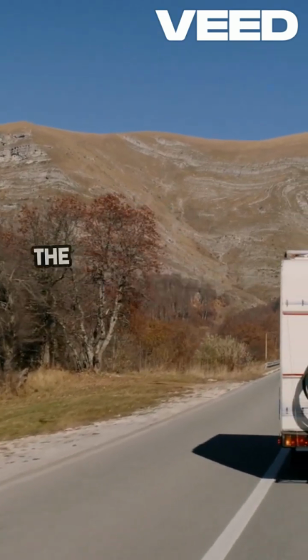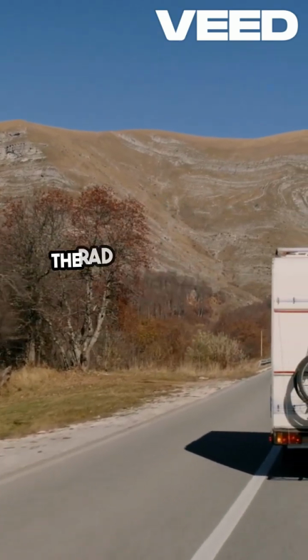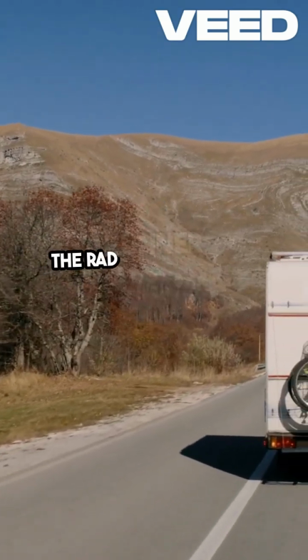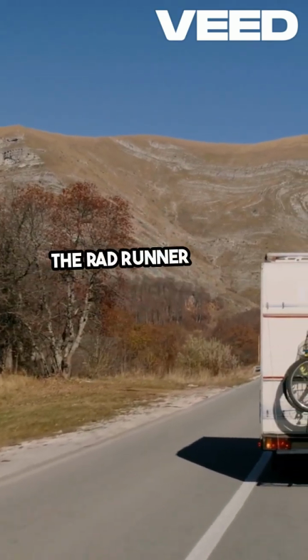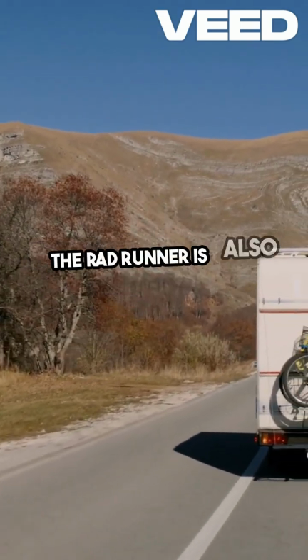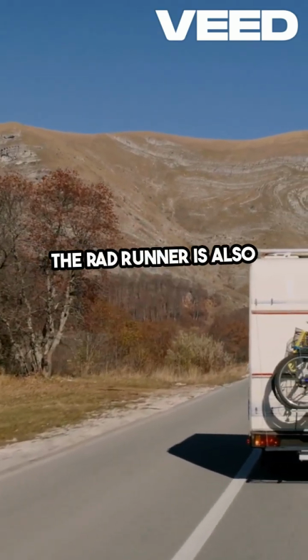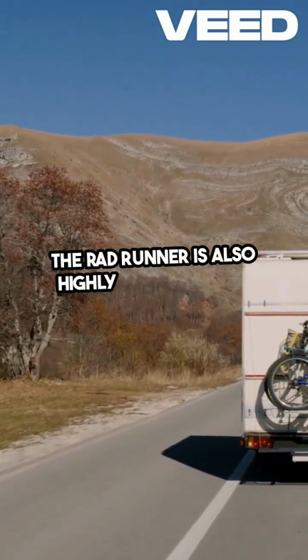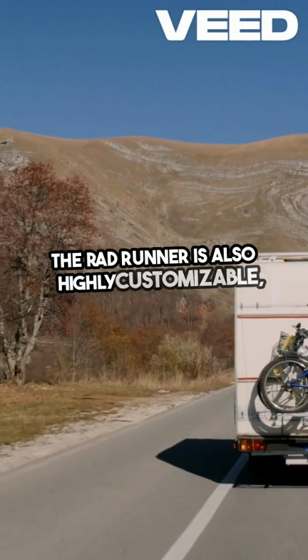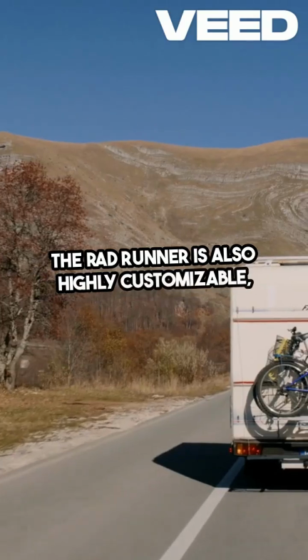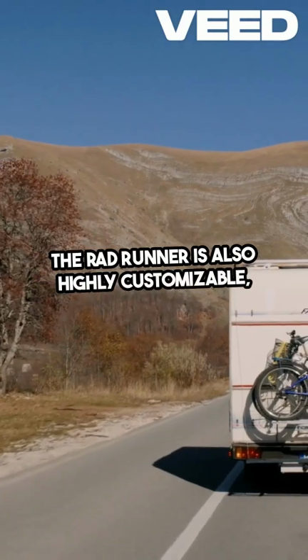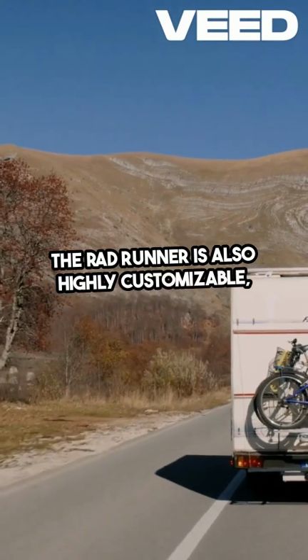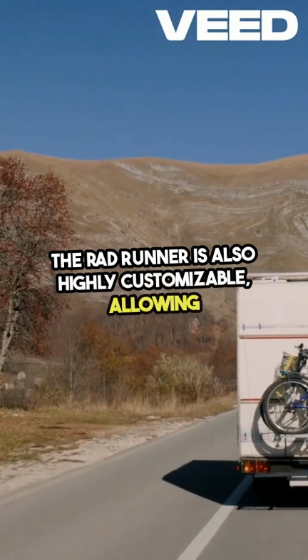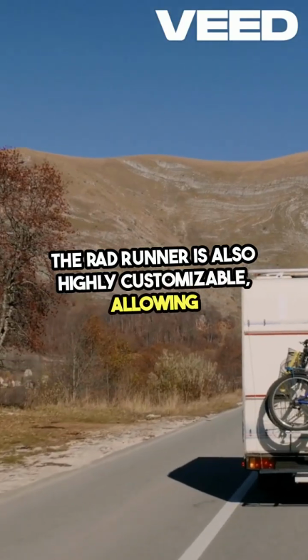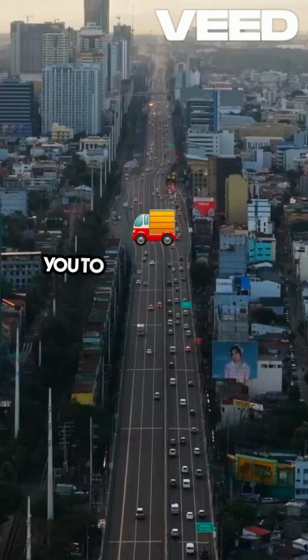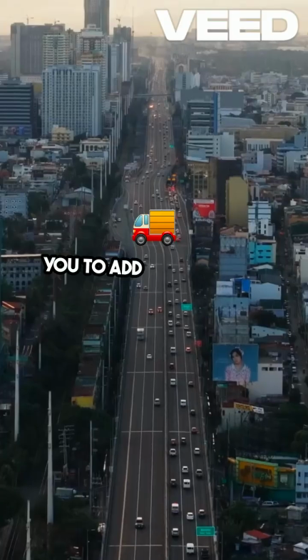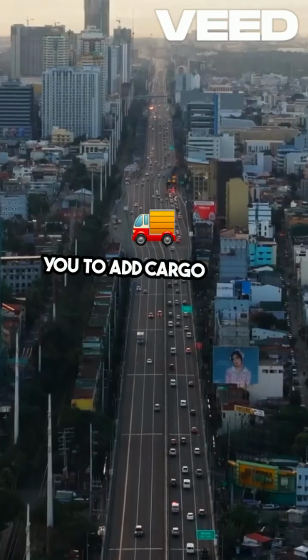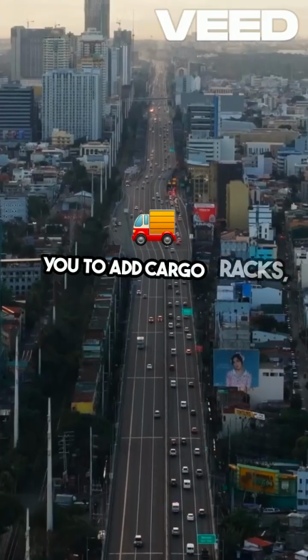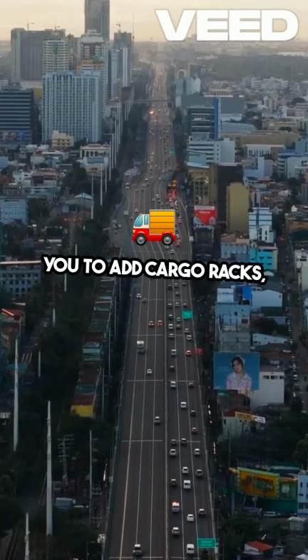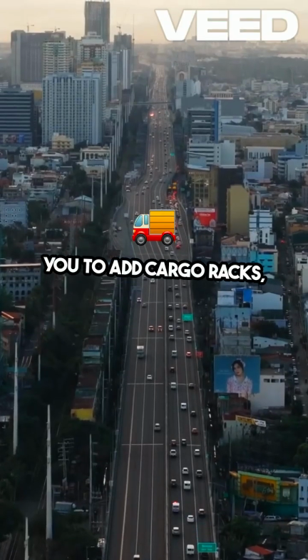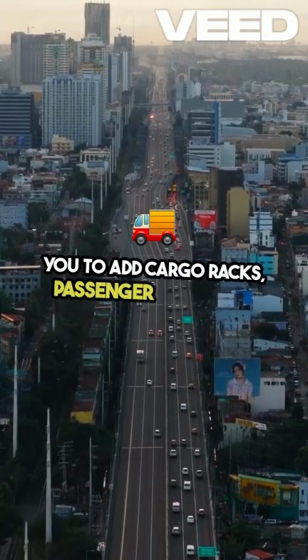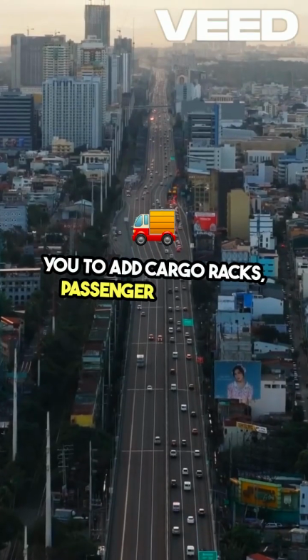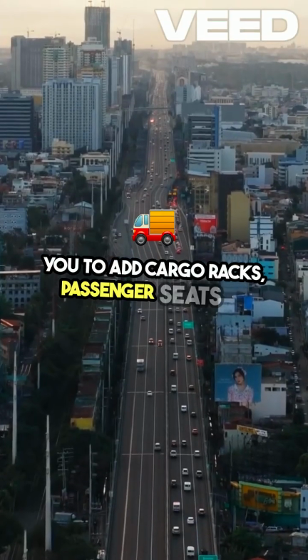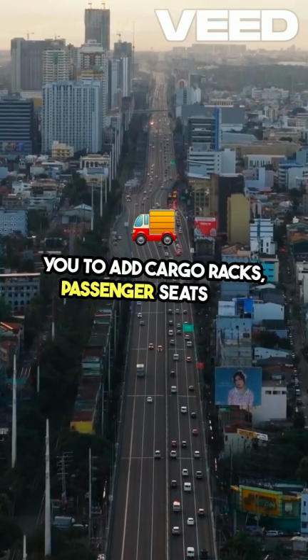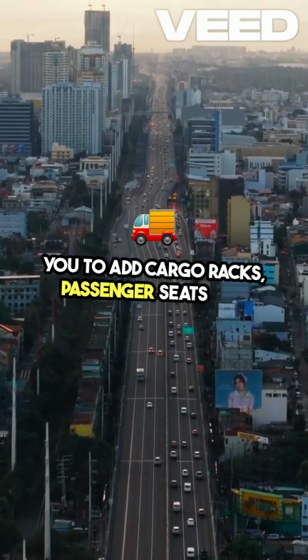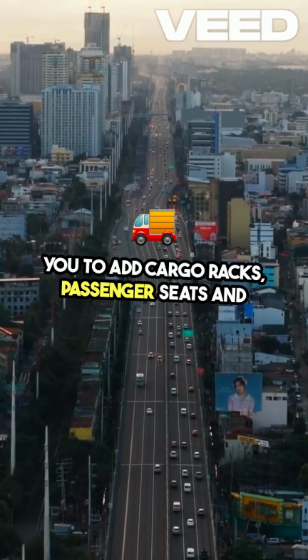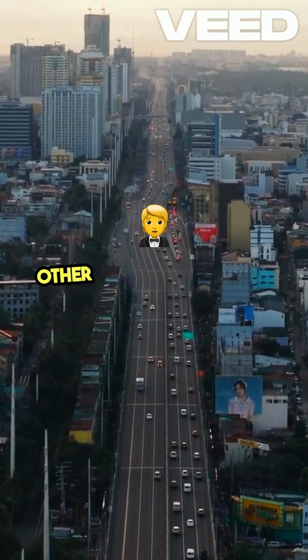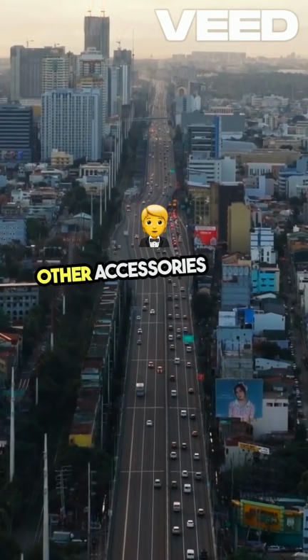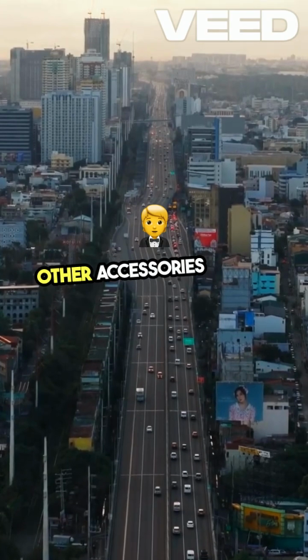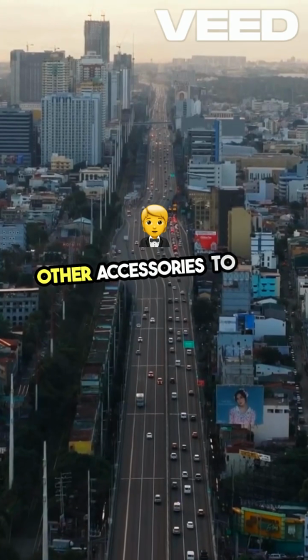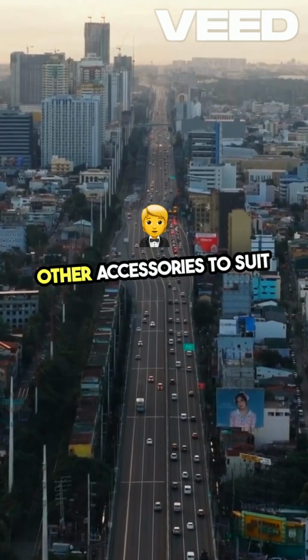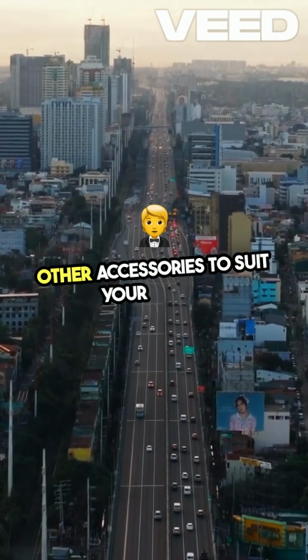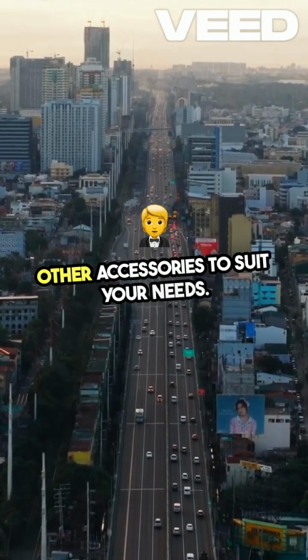The Rad Runner is also highly customizable, allowing you to add cargo racks, passenger seats, and other accessories to suit your needs.